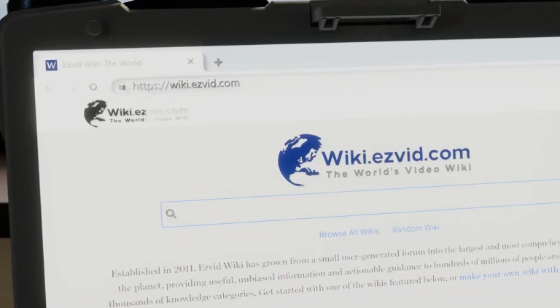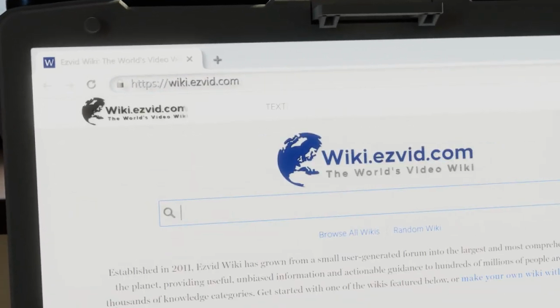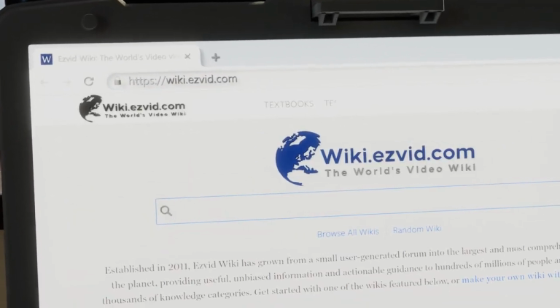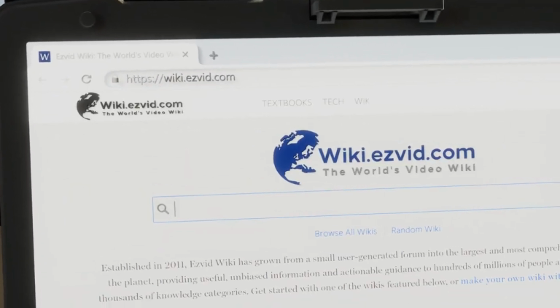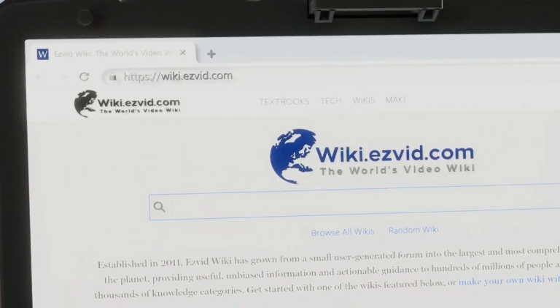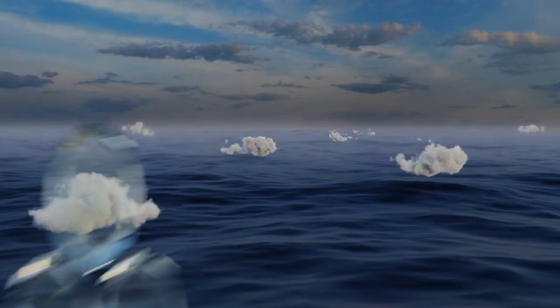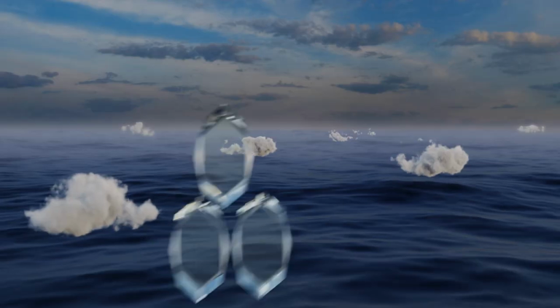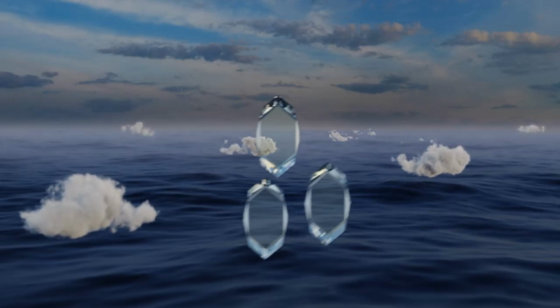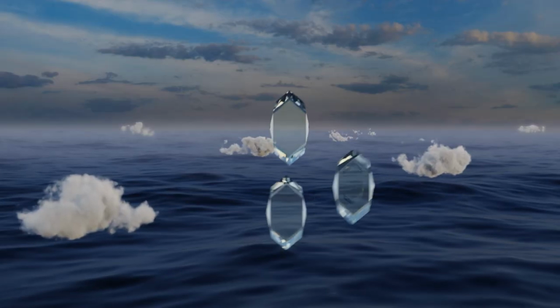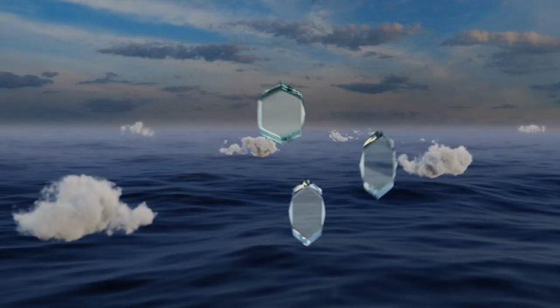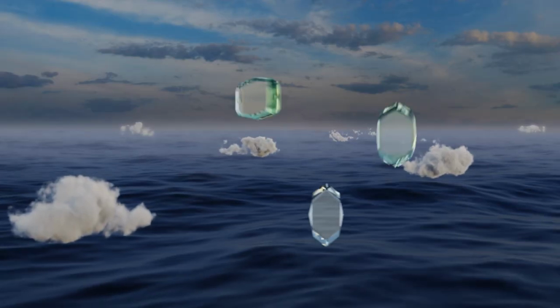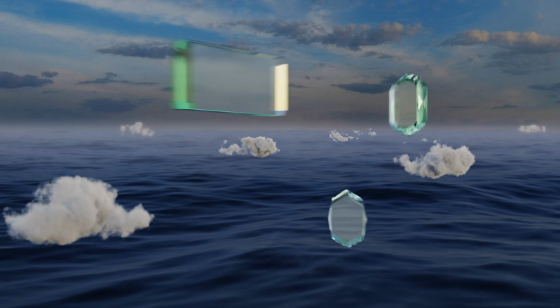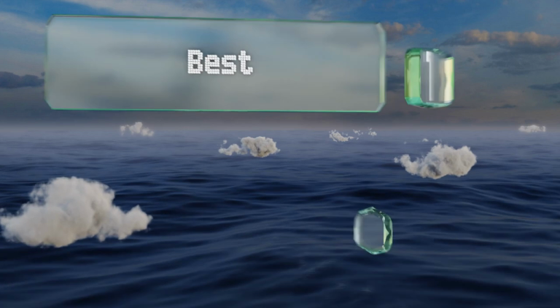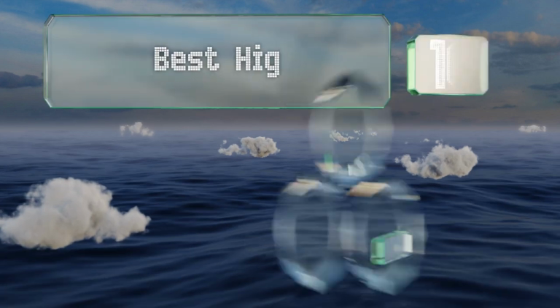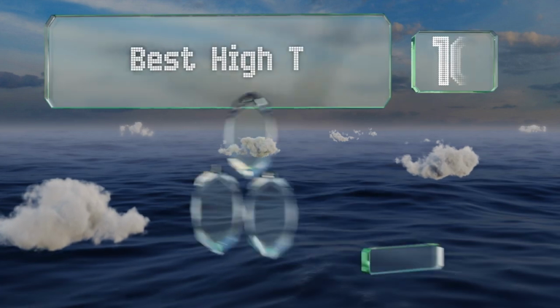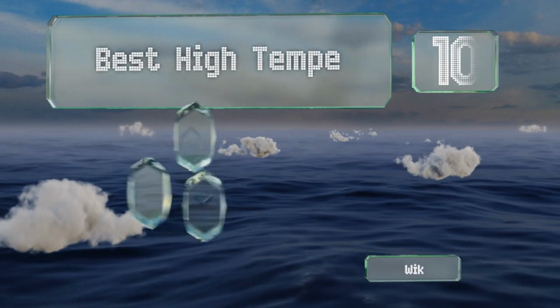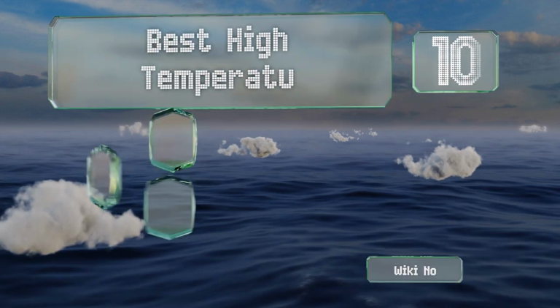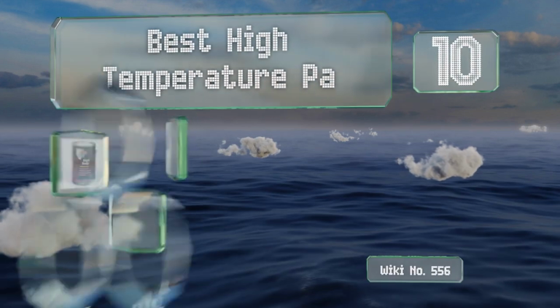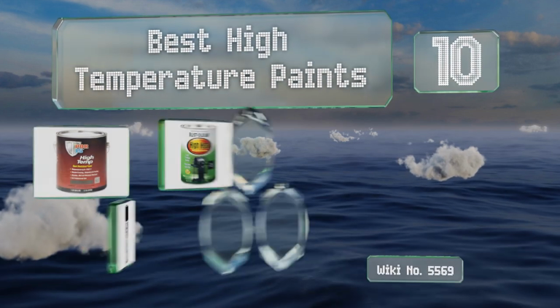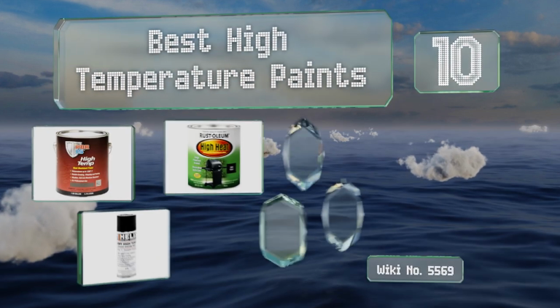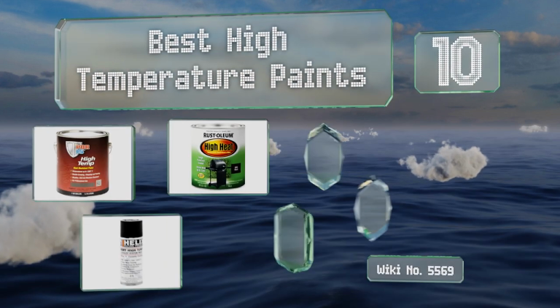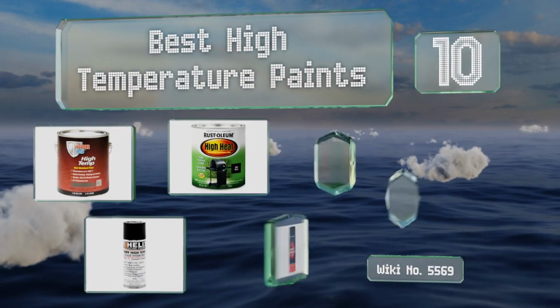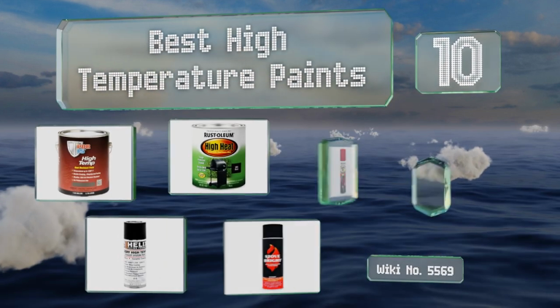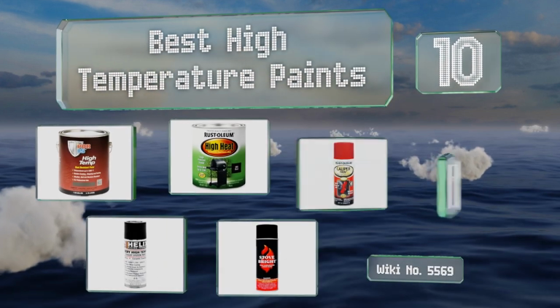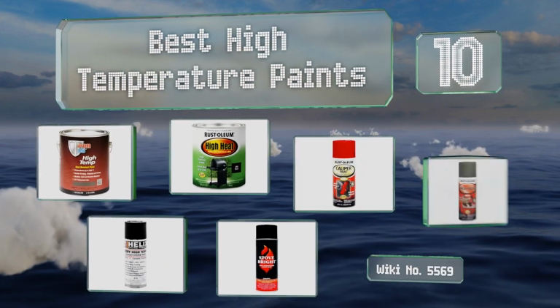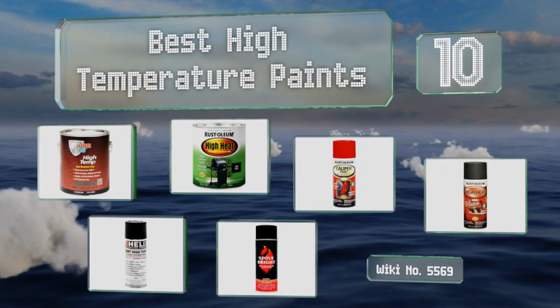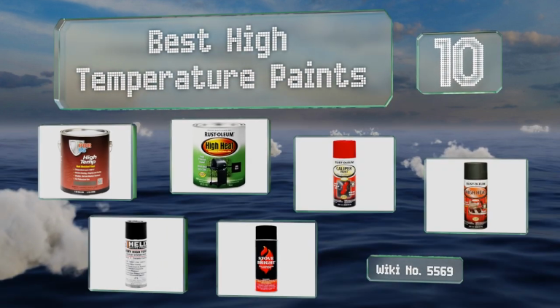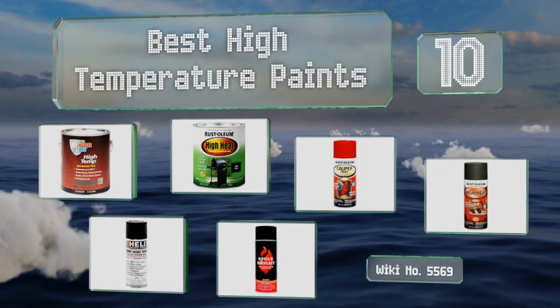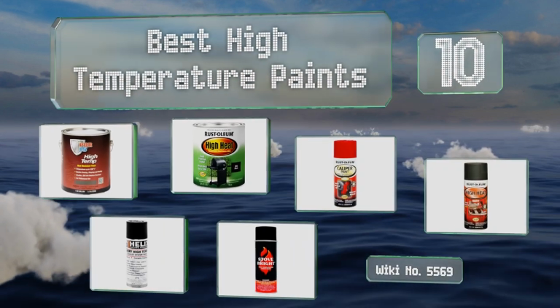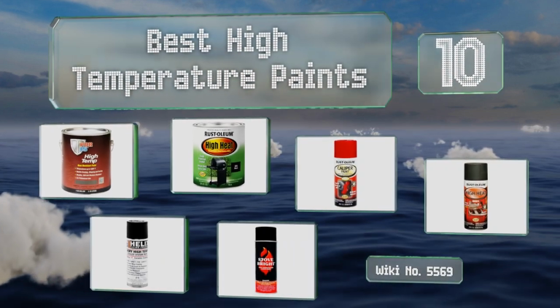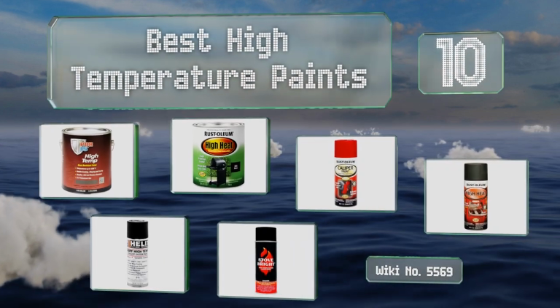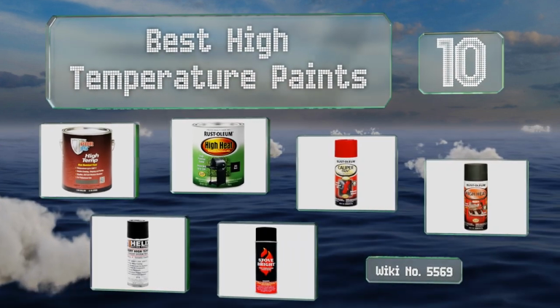EasyVid presents the 10 best high temperature paints. Let's get started with the list.